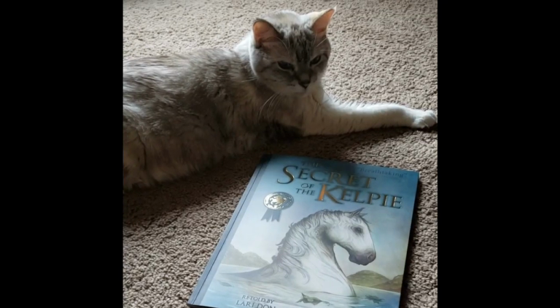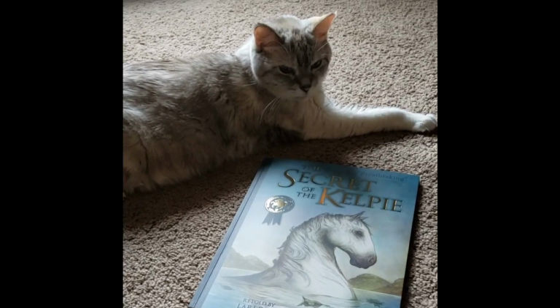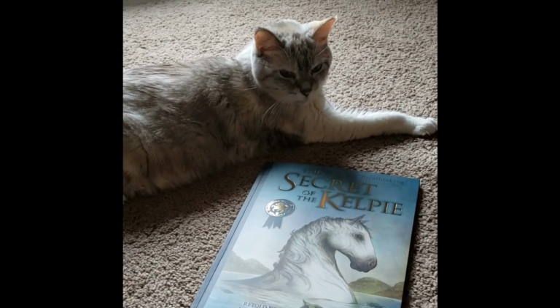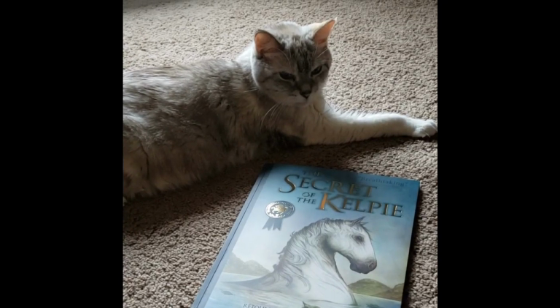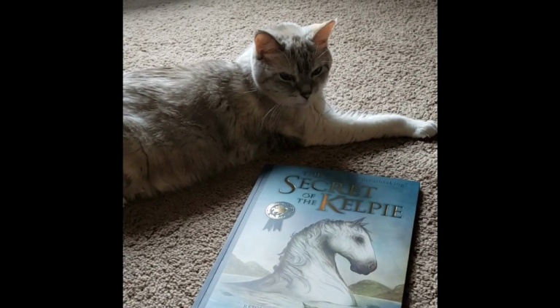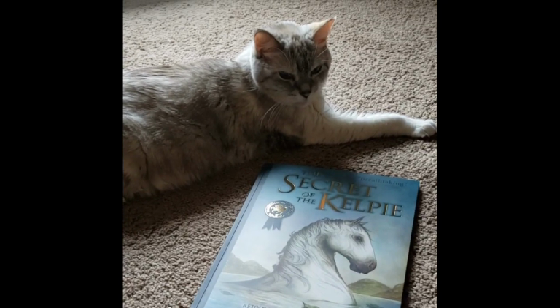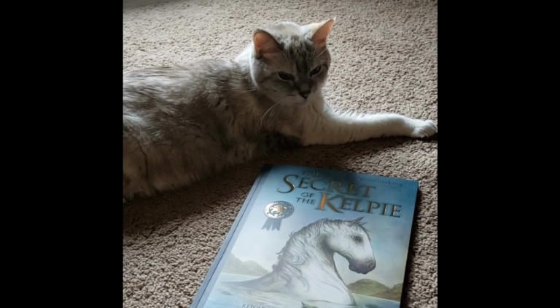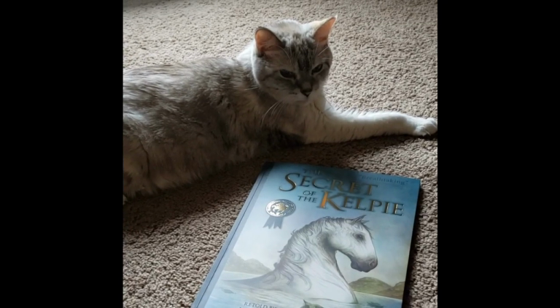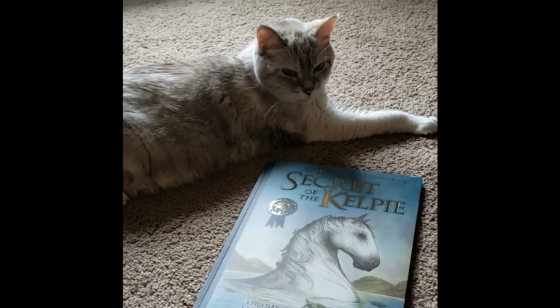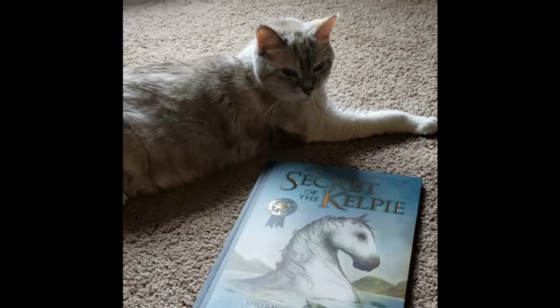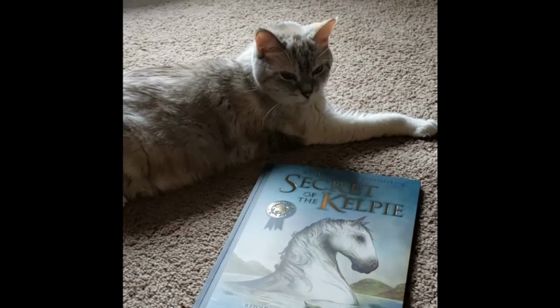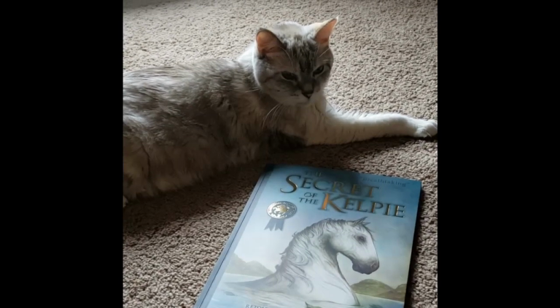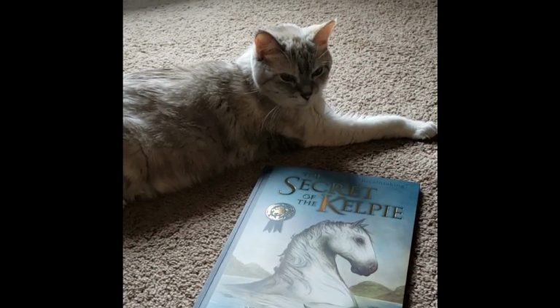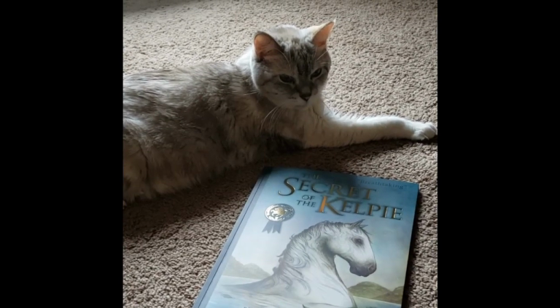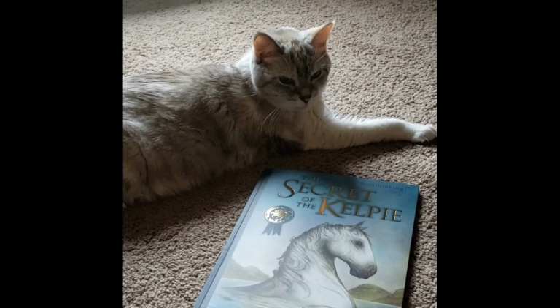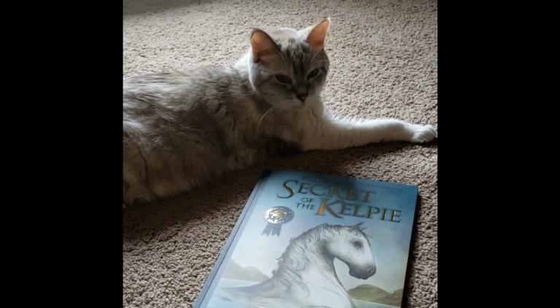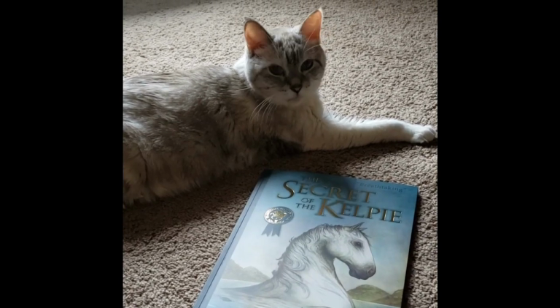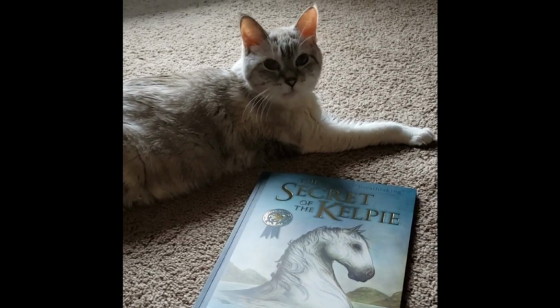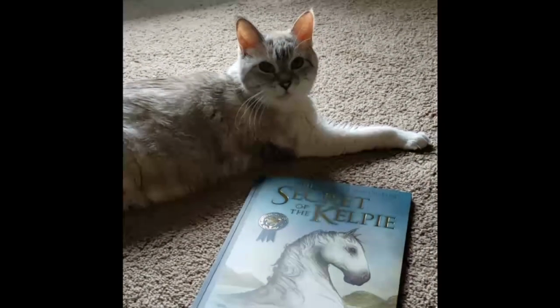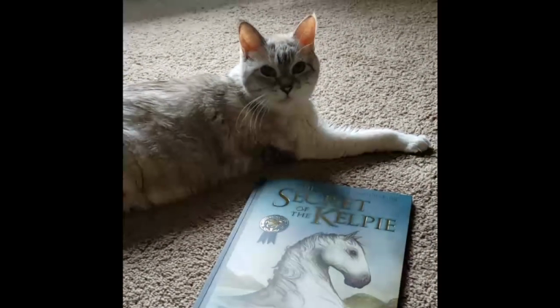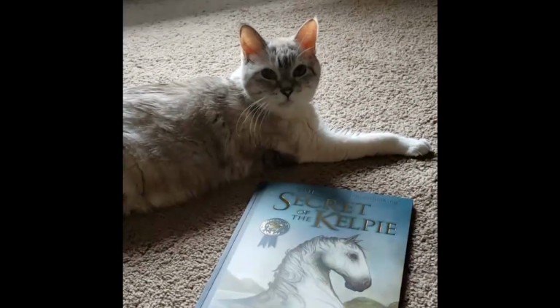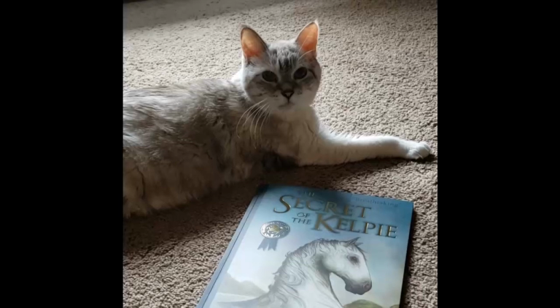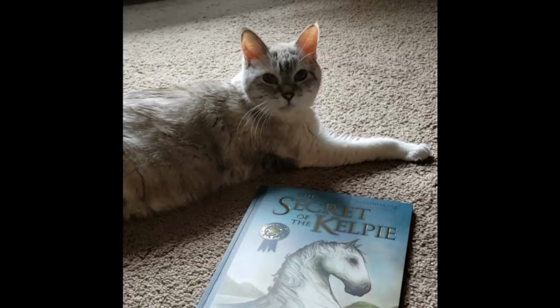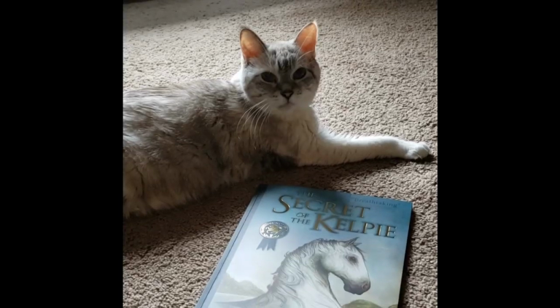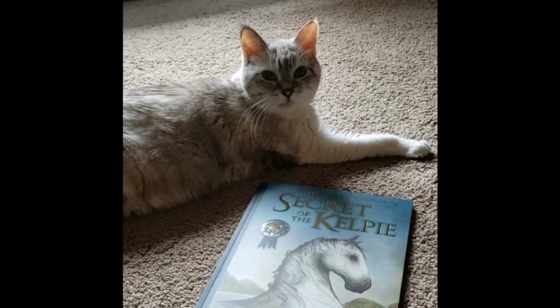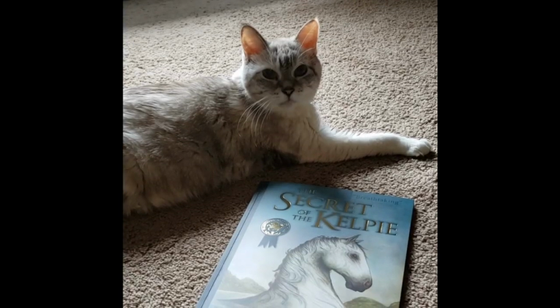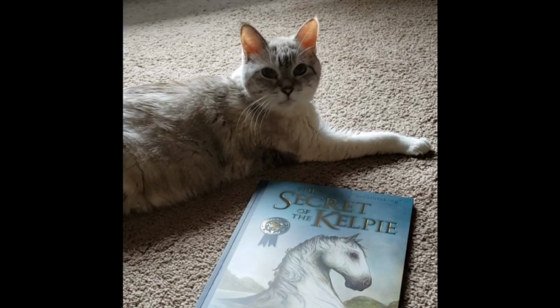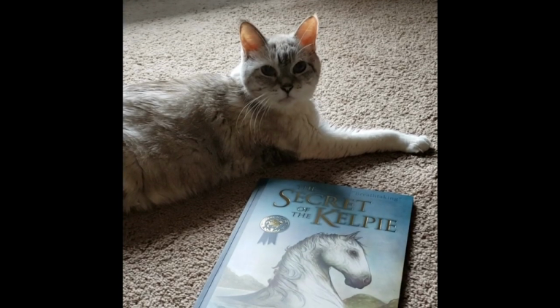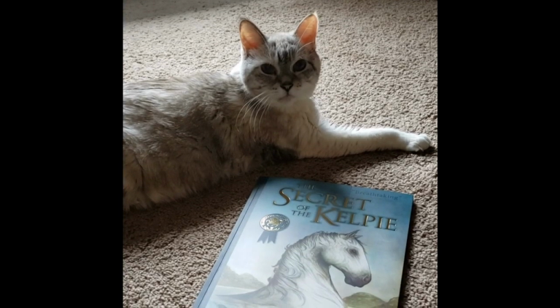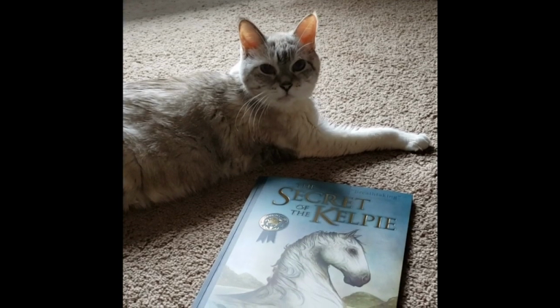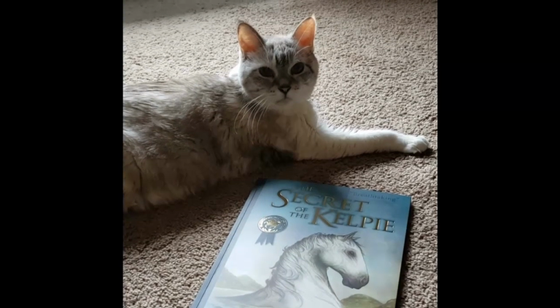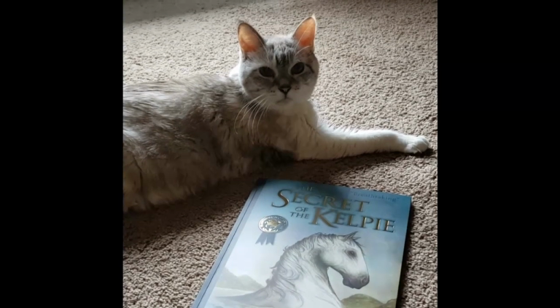Blanket, you want to read a story? Should we read a story? Okay, let's do it.